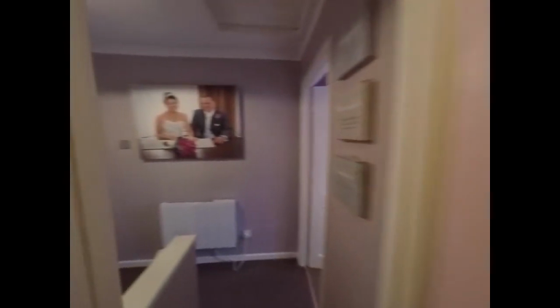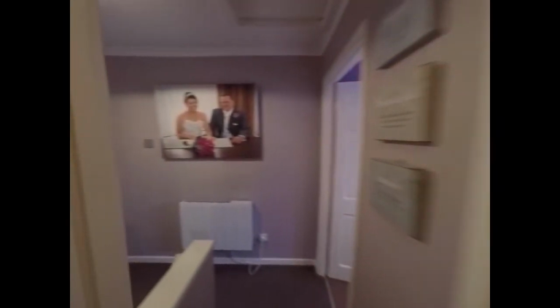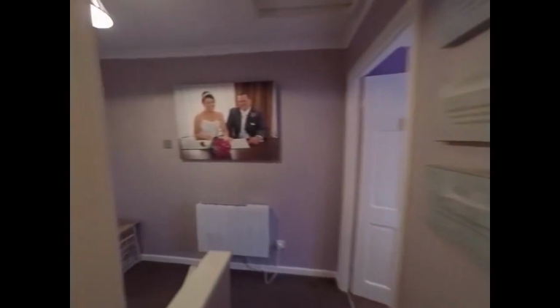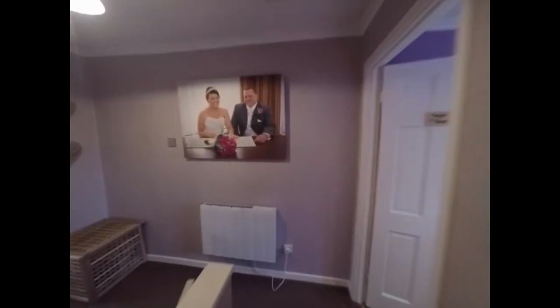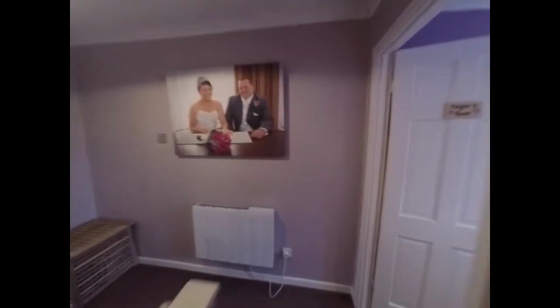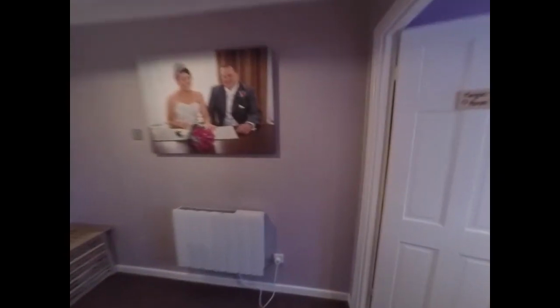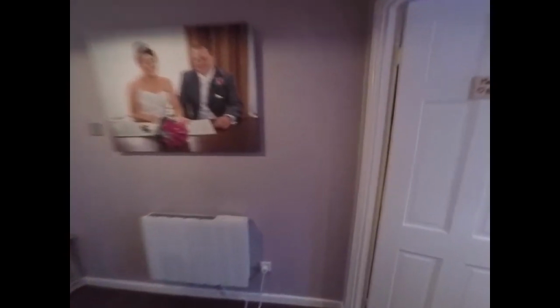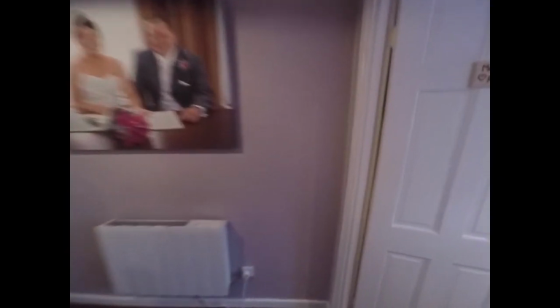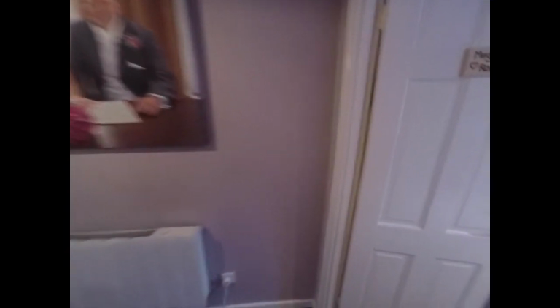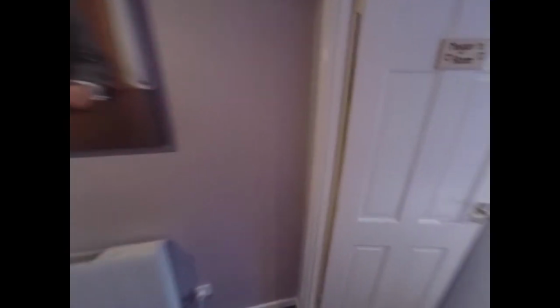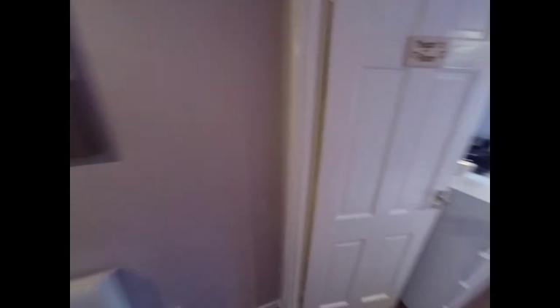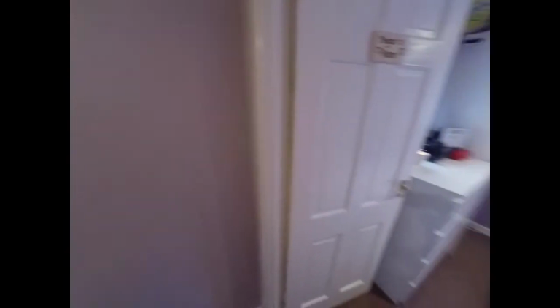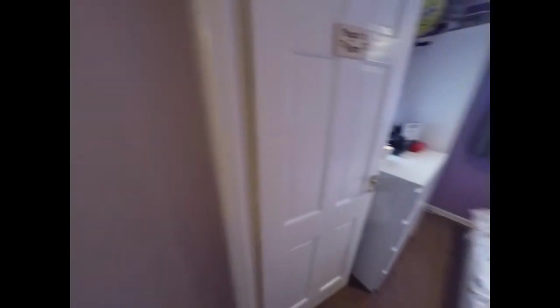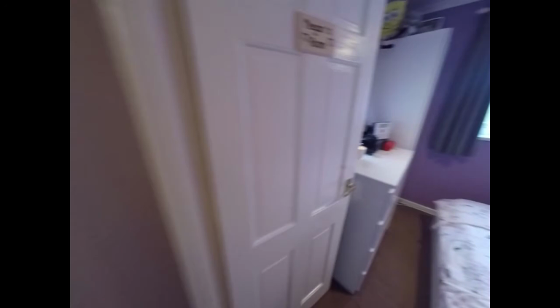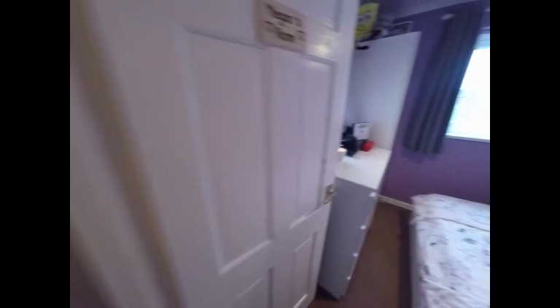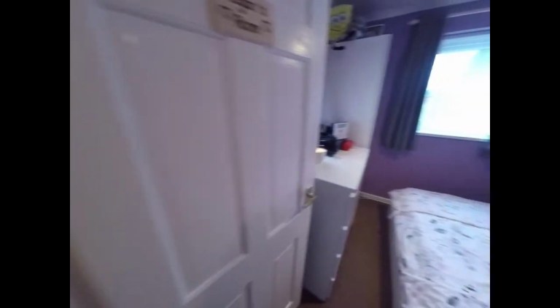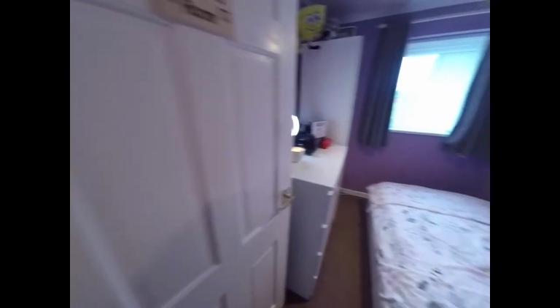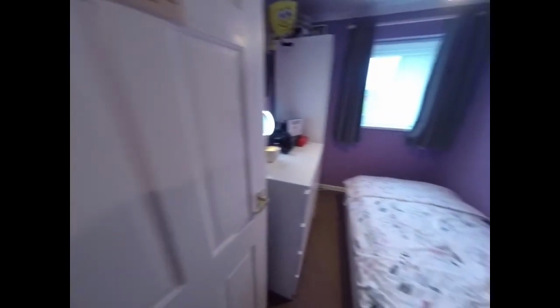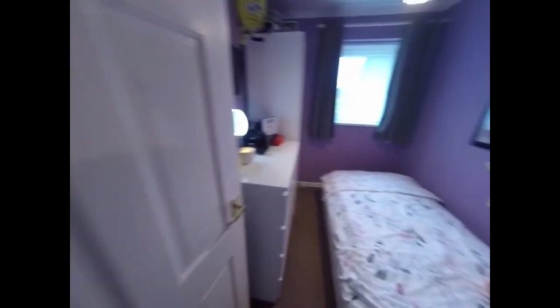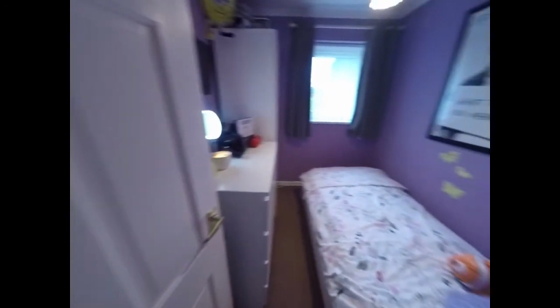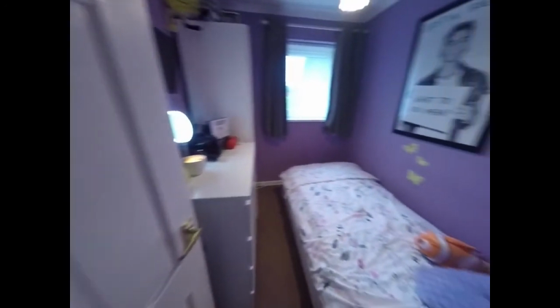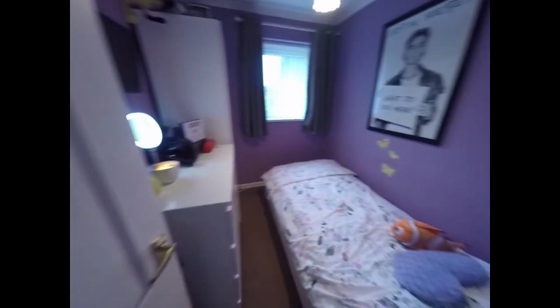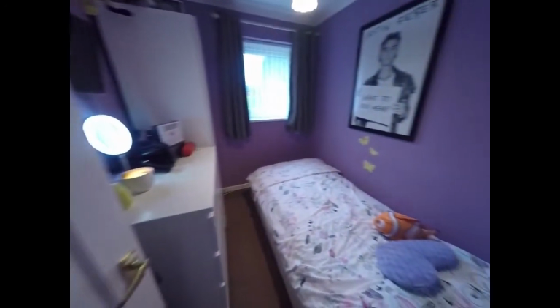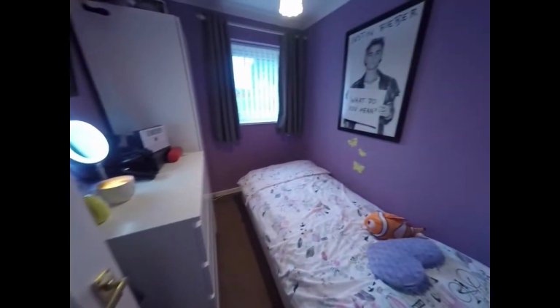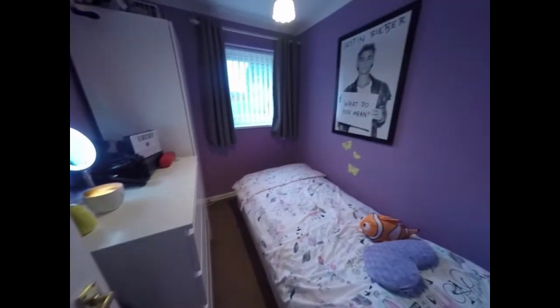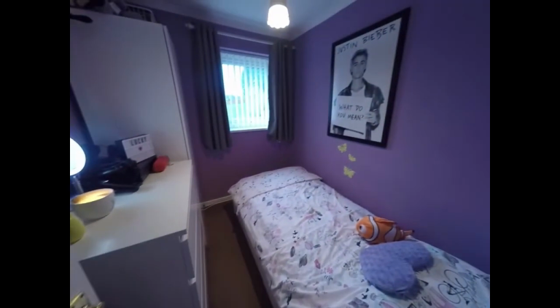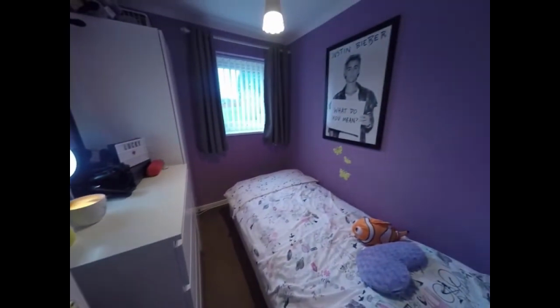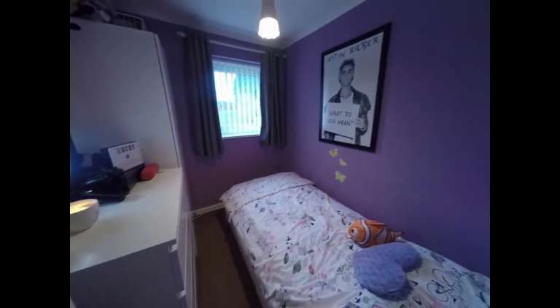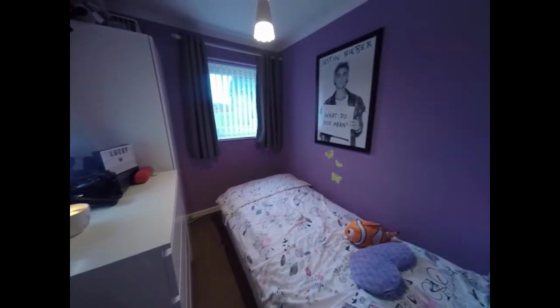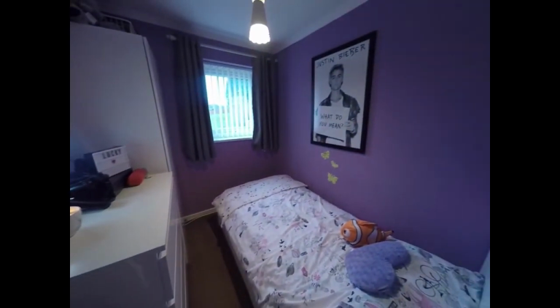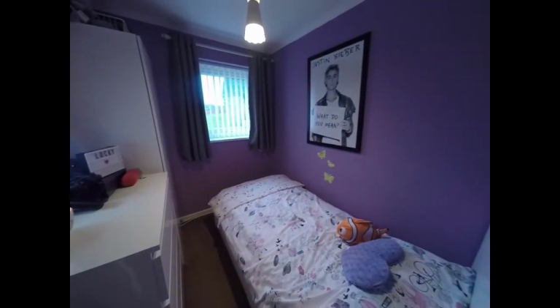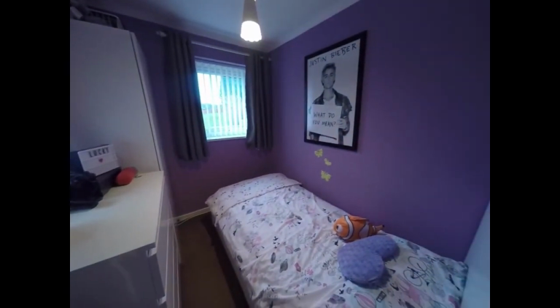Adjacent to which we find bedroom number three, a single bedroom, again overlooking the front of the property.